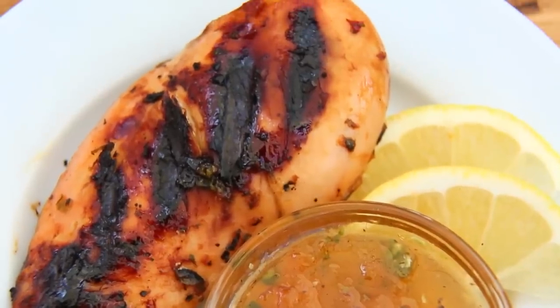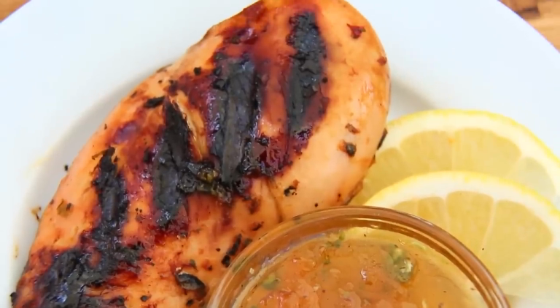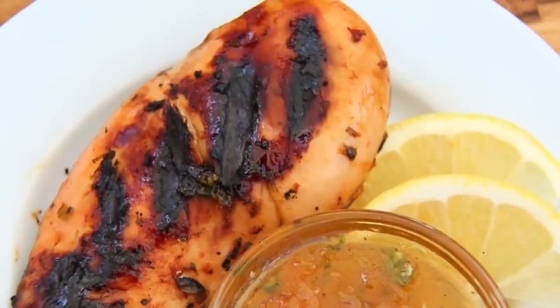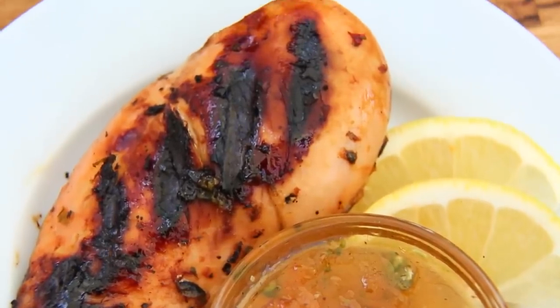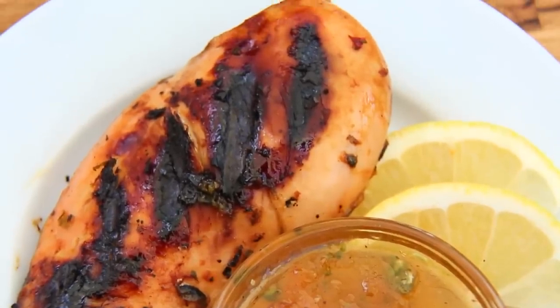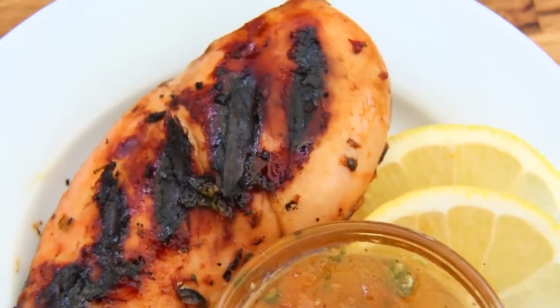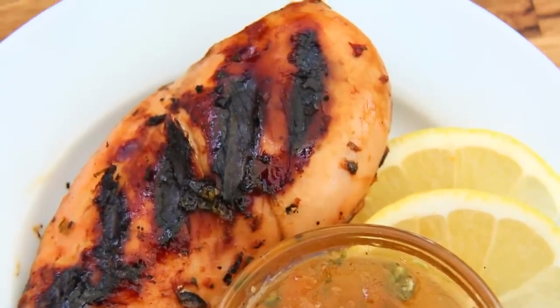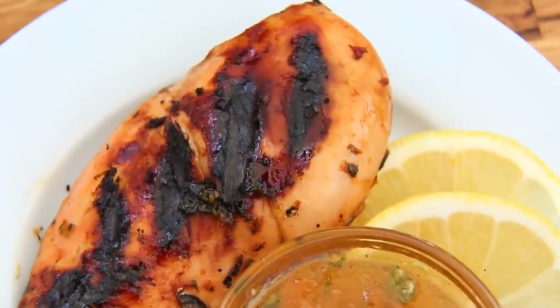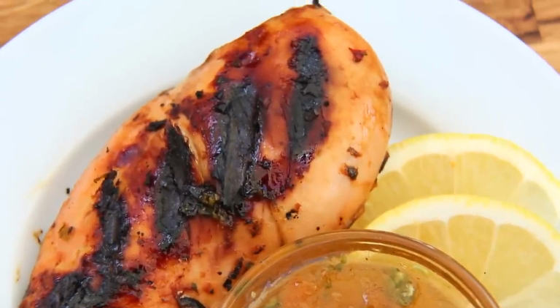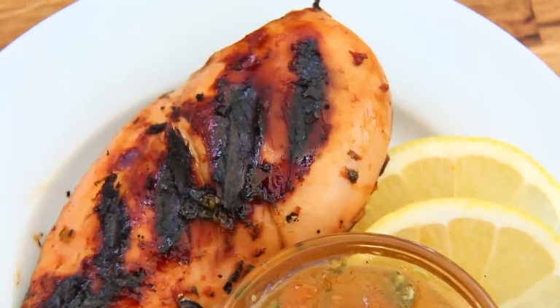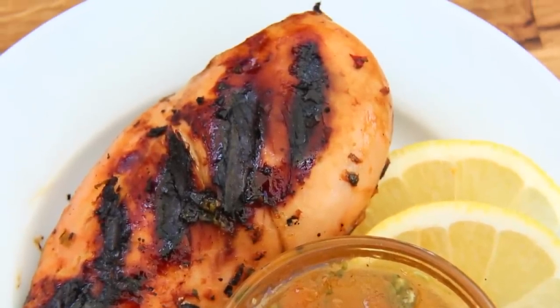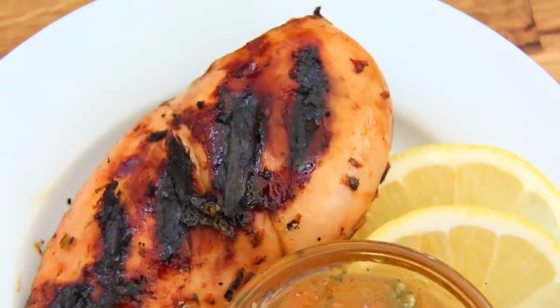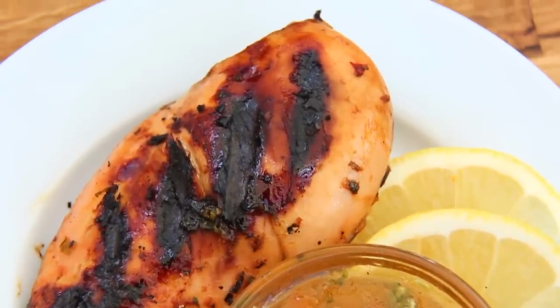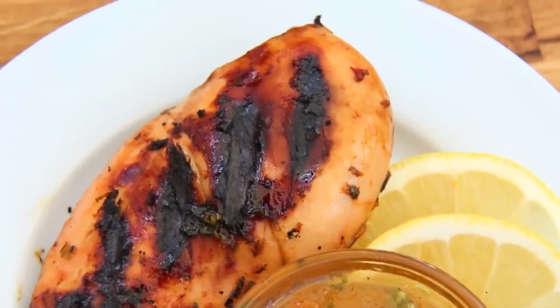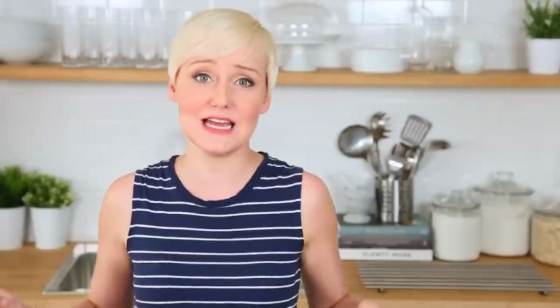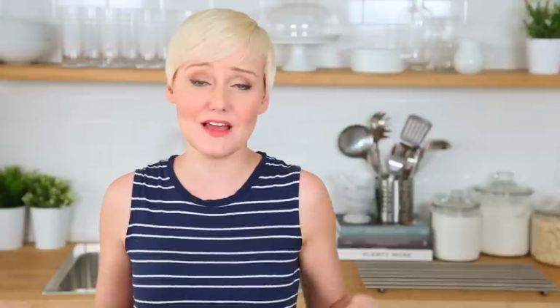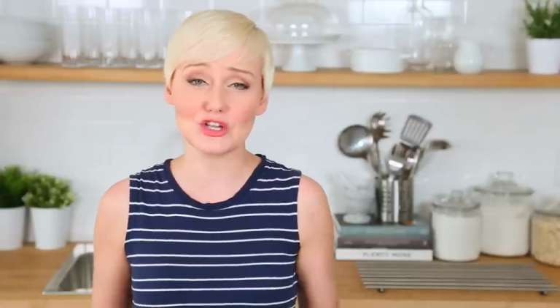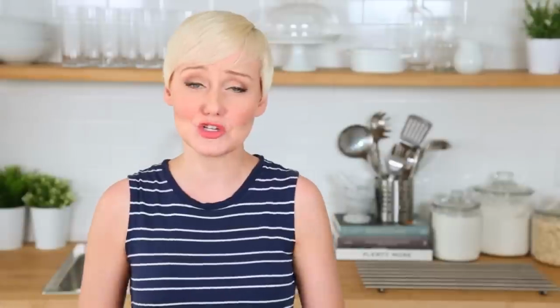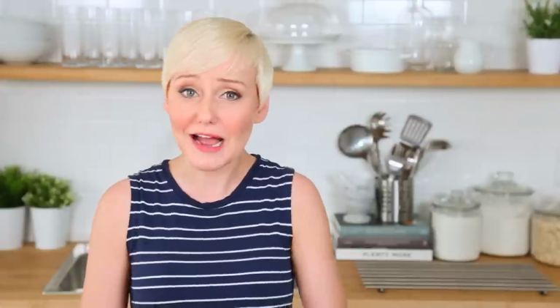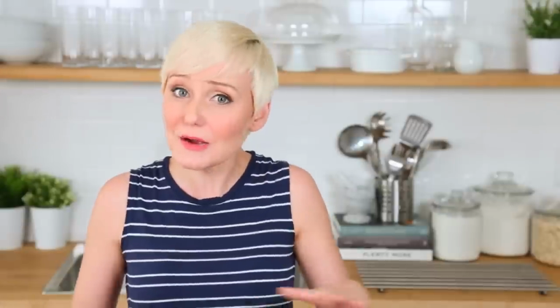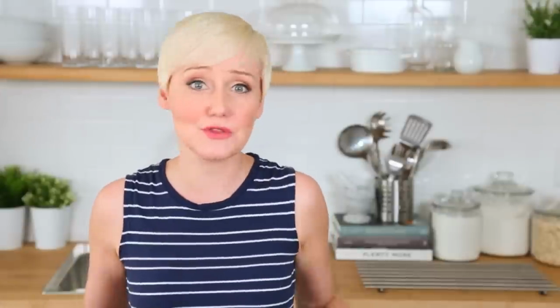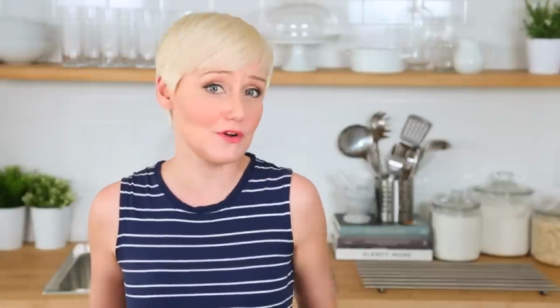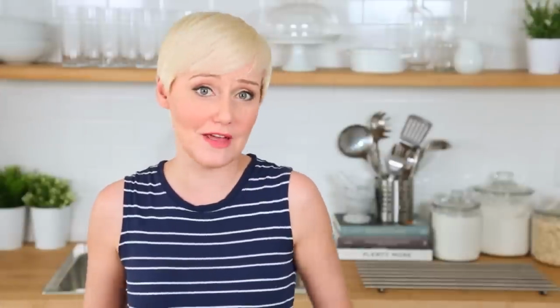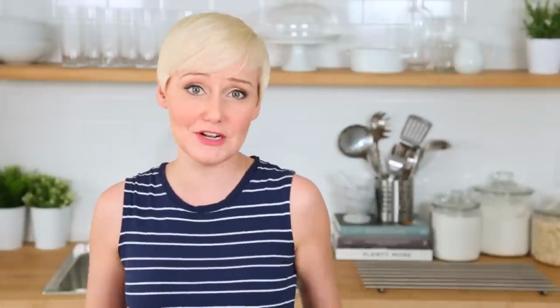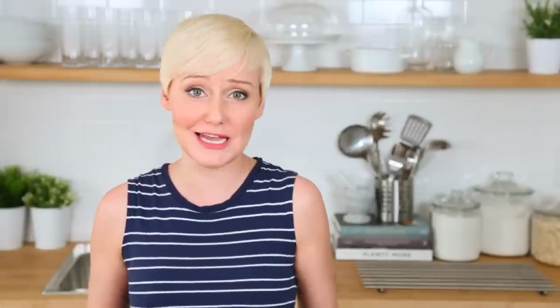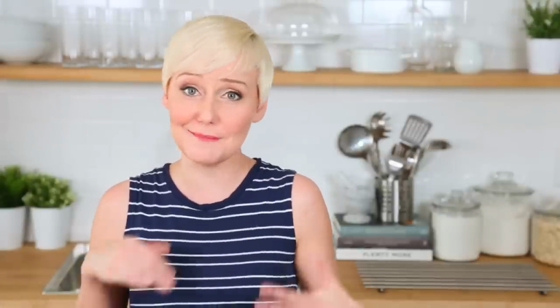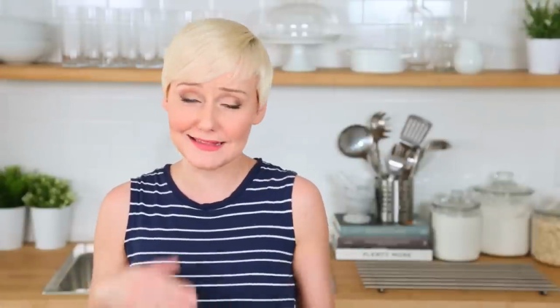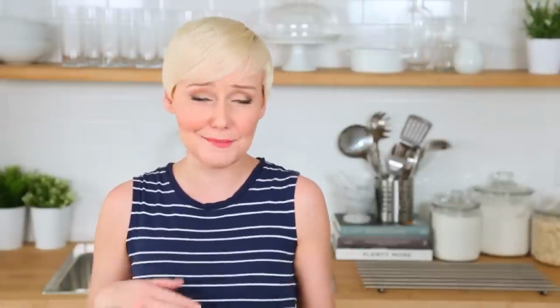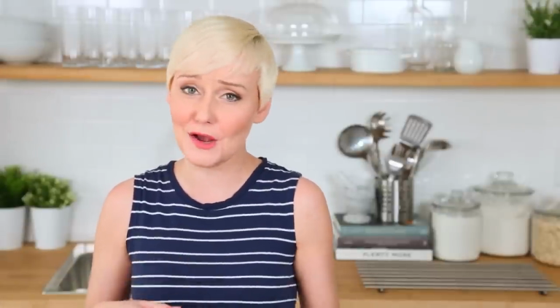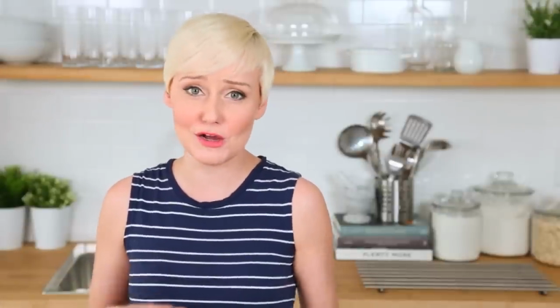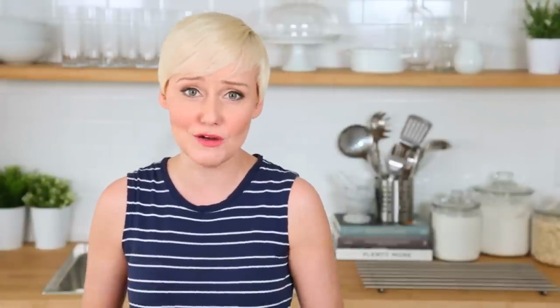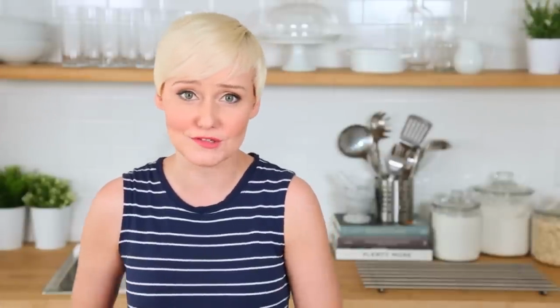This marinade is really versatile. Try it with your favorite jam and let me know how it goes.